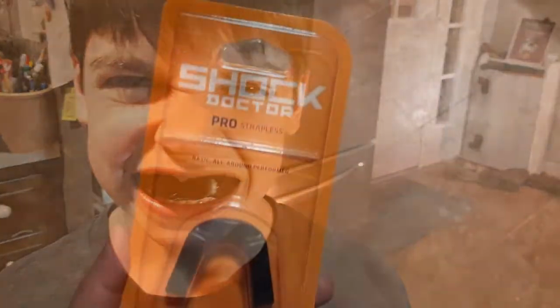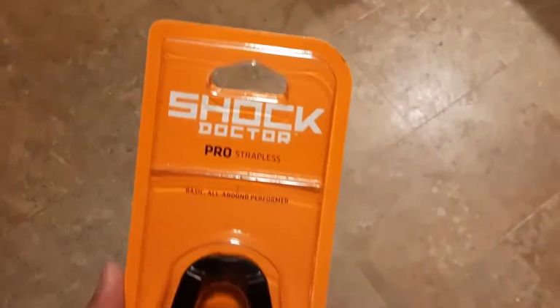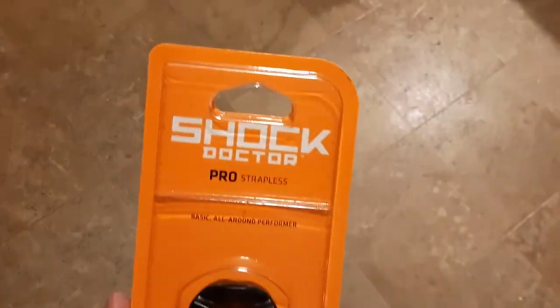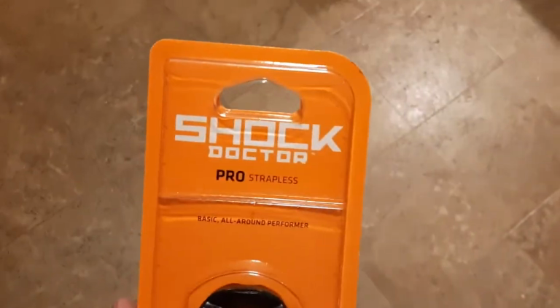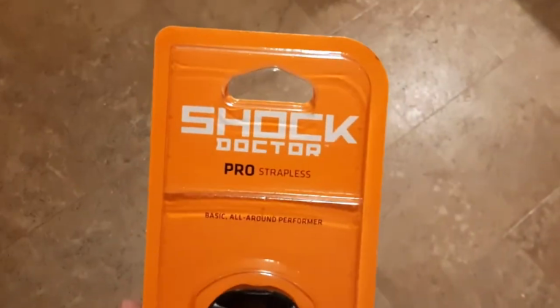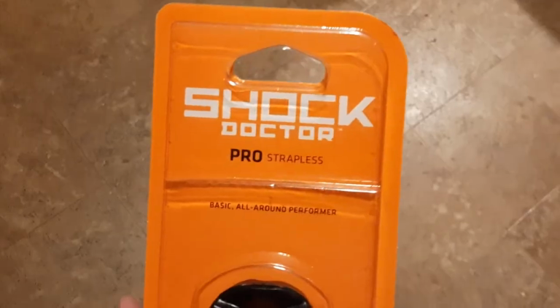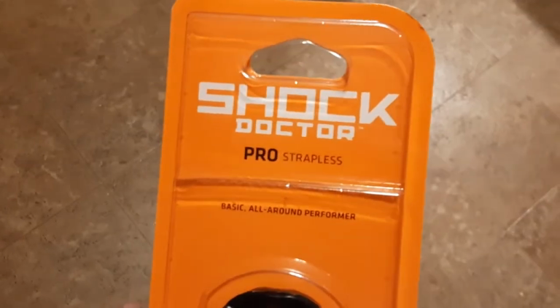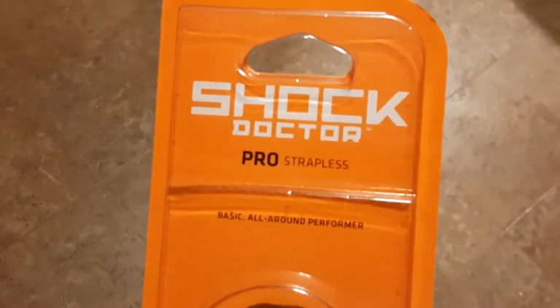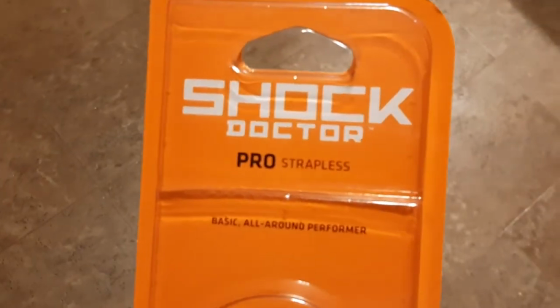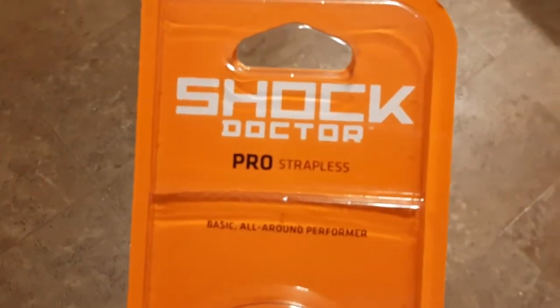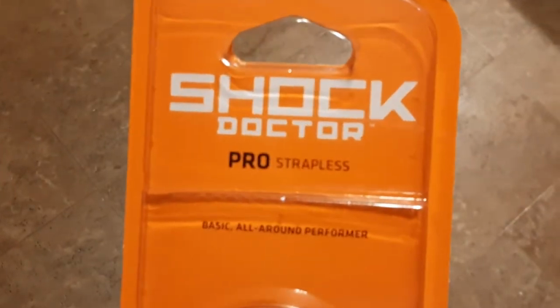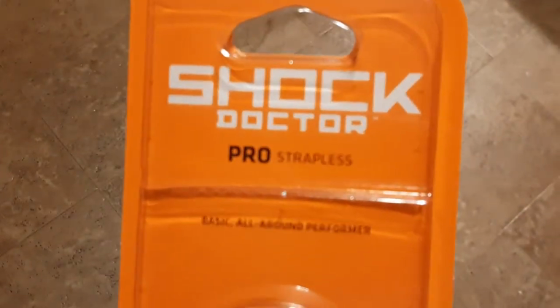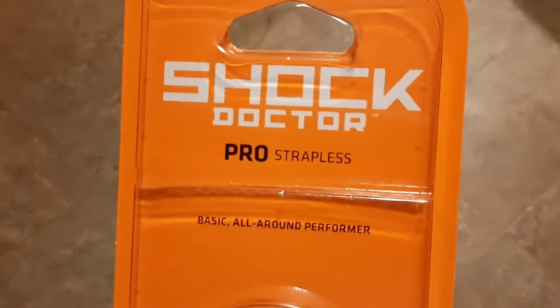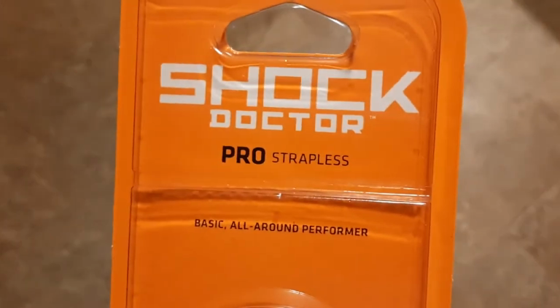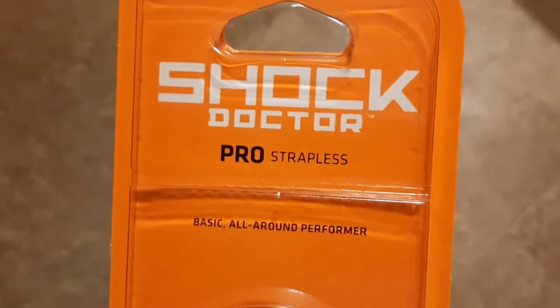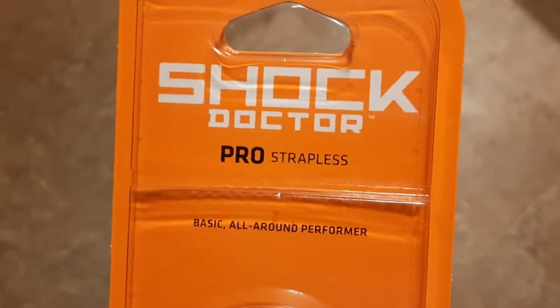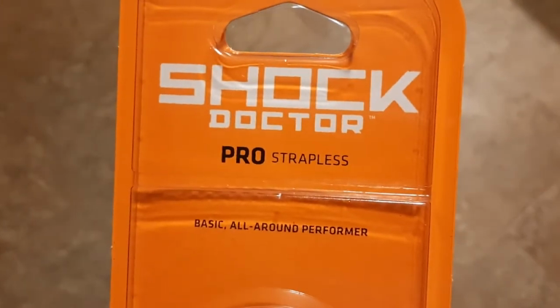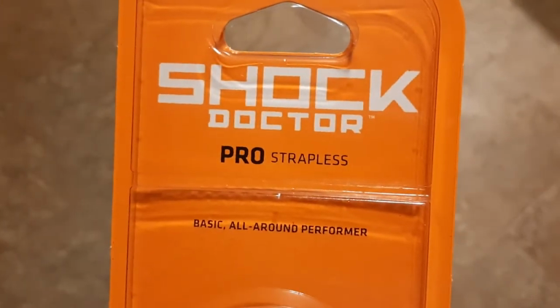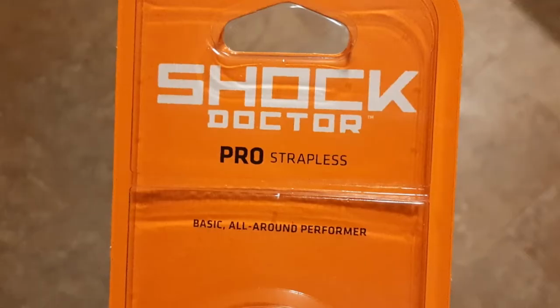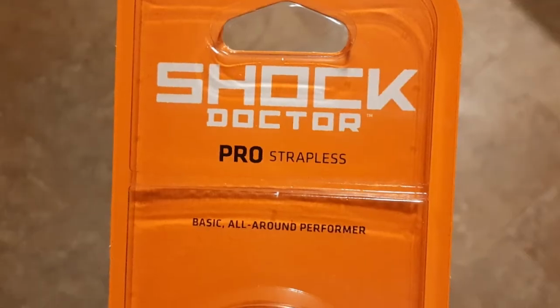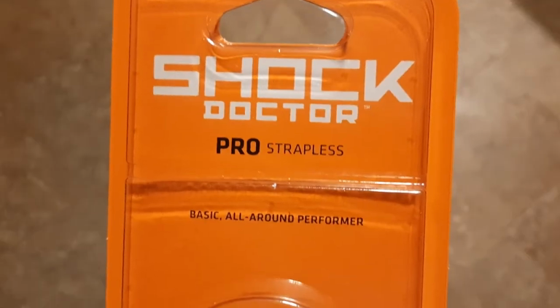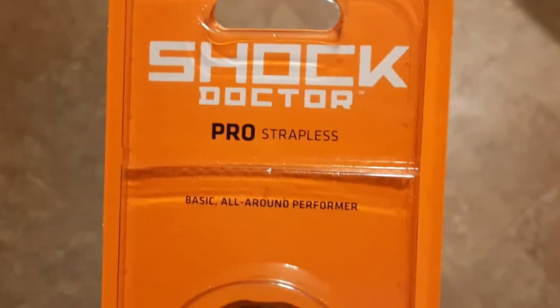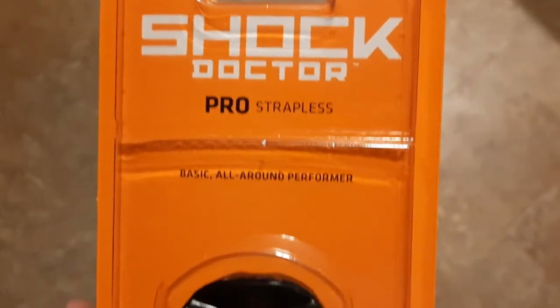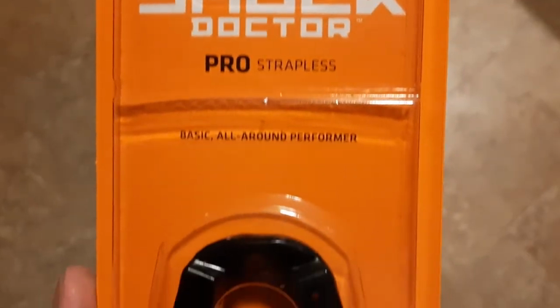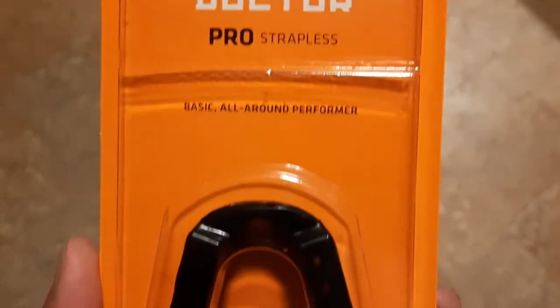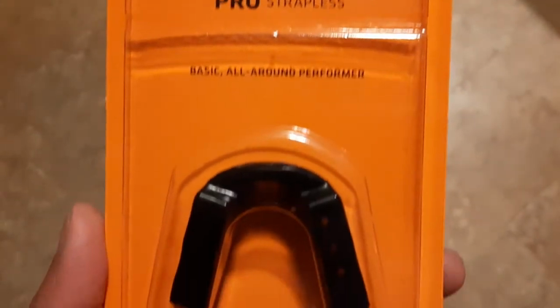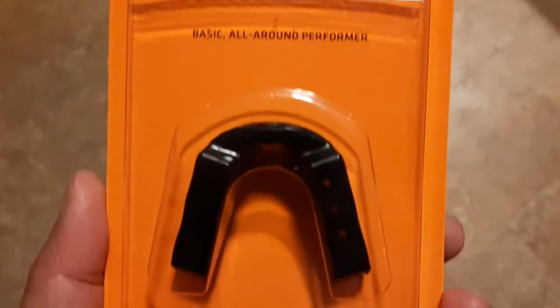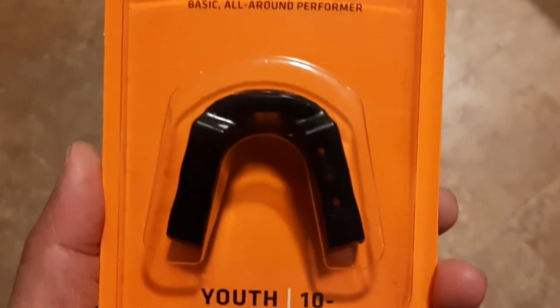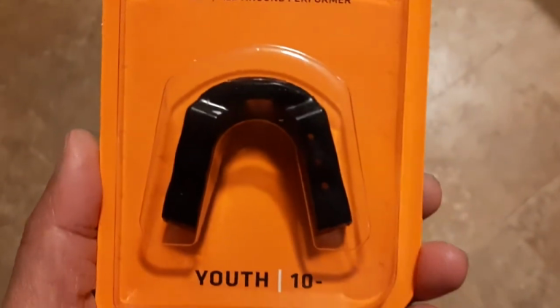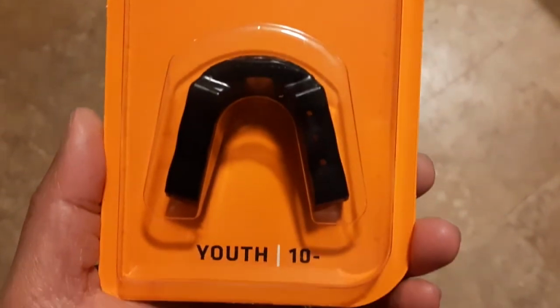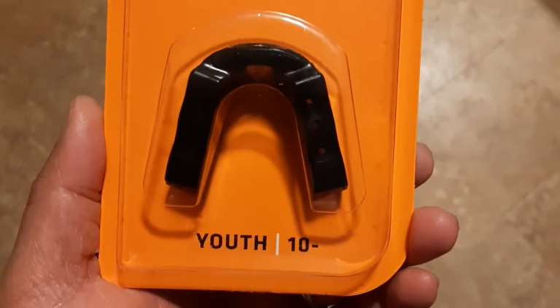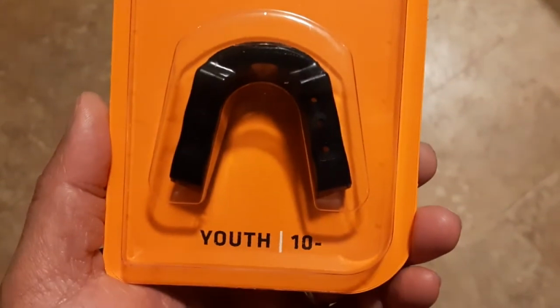They come in youth and adult sizes and are strapped or strapless. I hope this review was helpful. Thanks for watching.